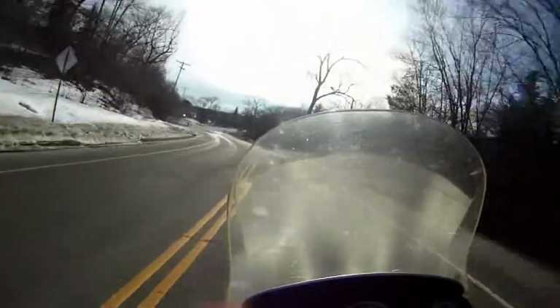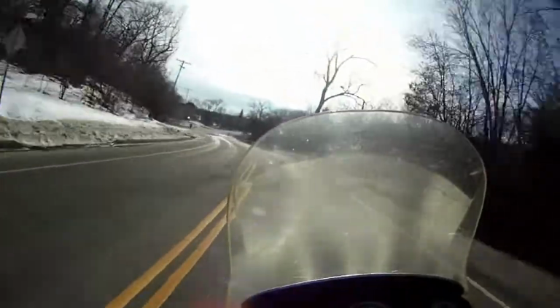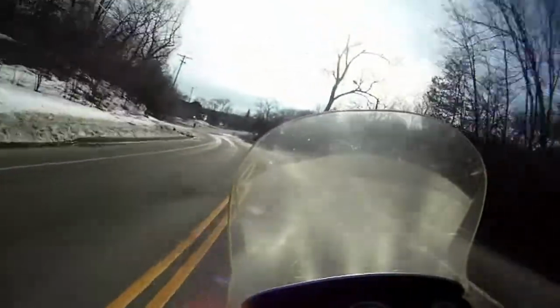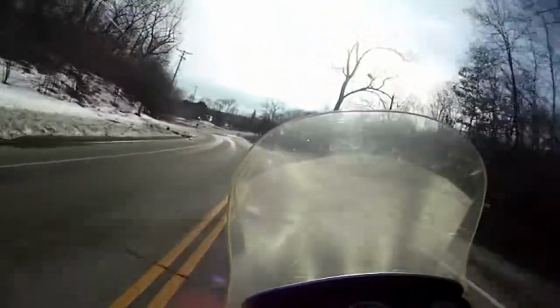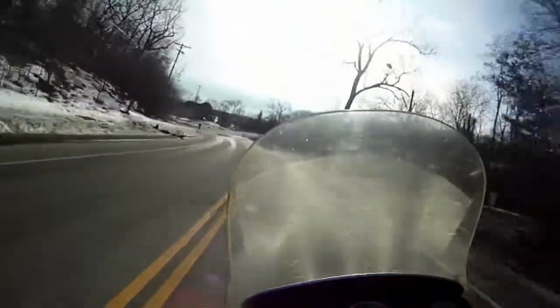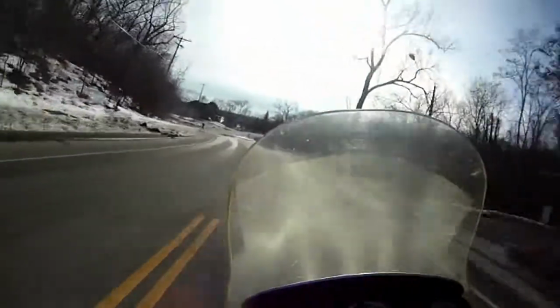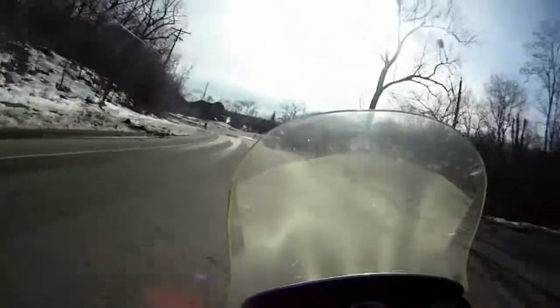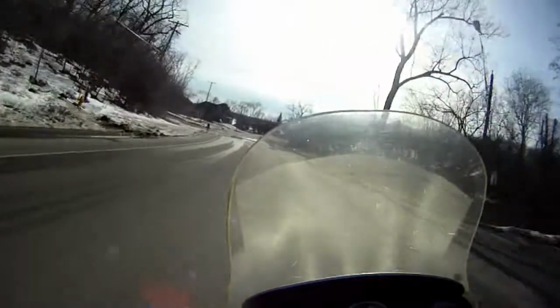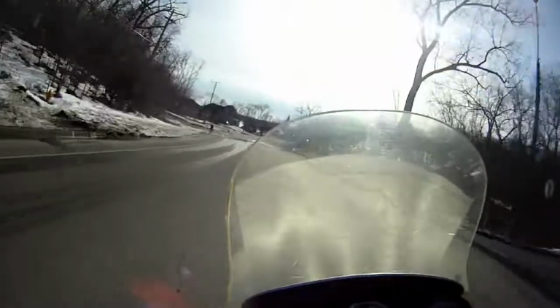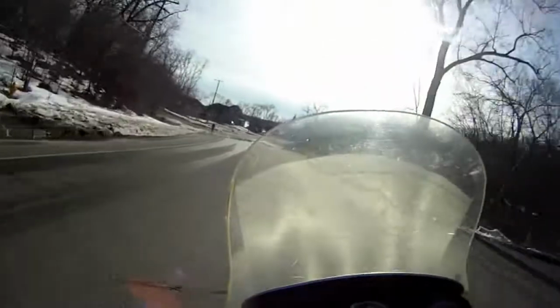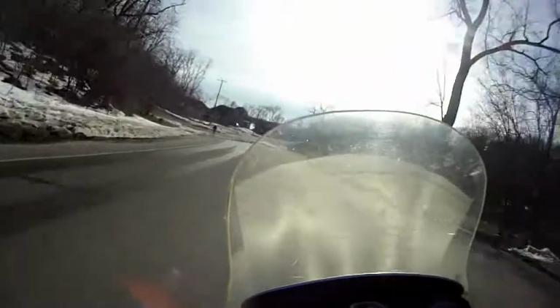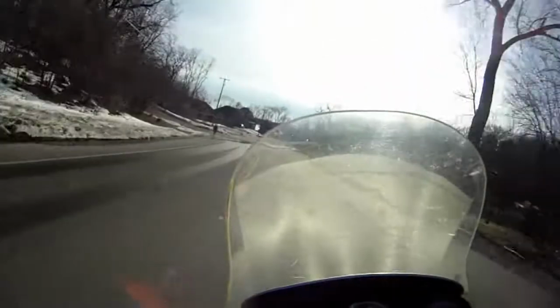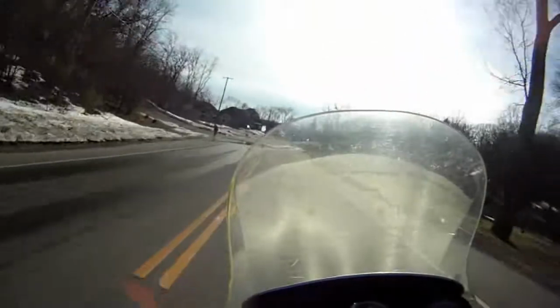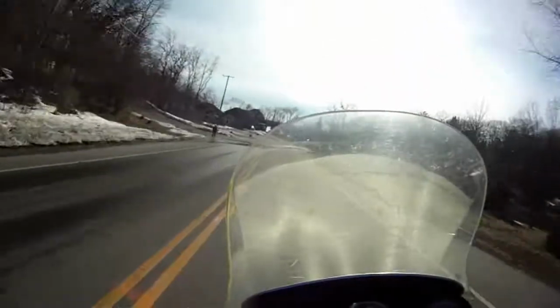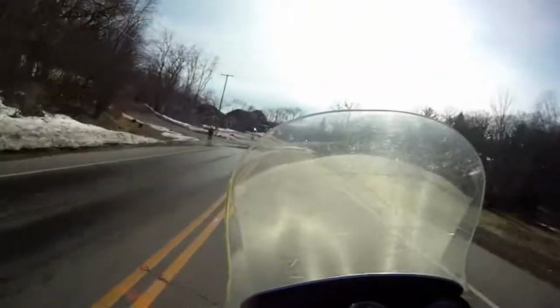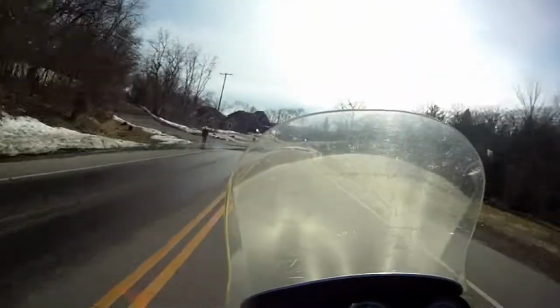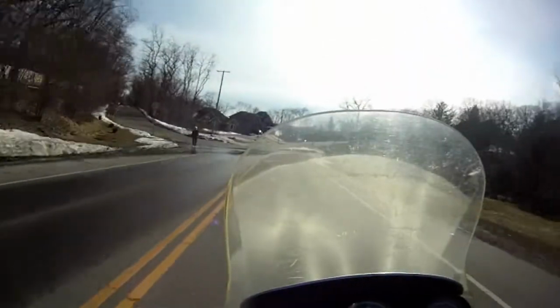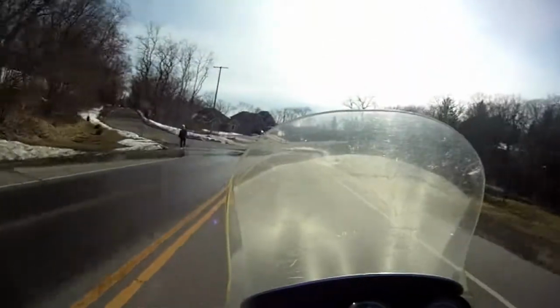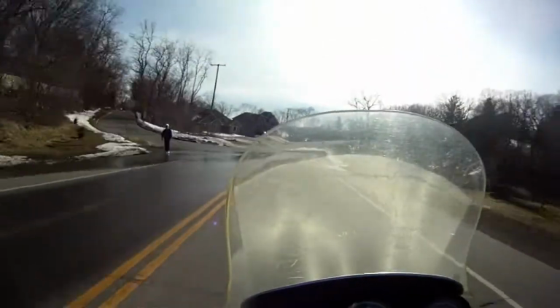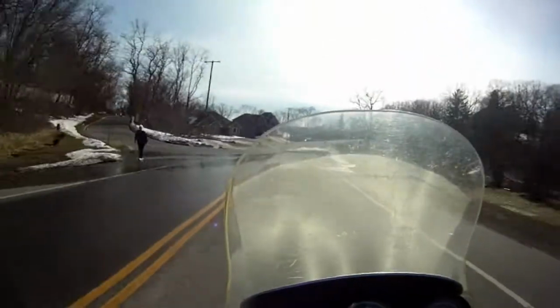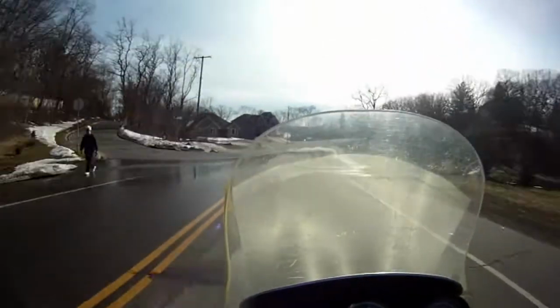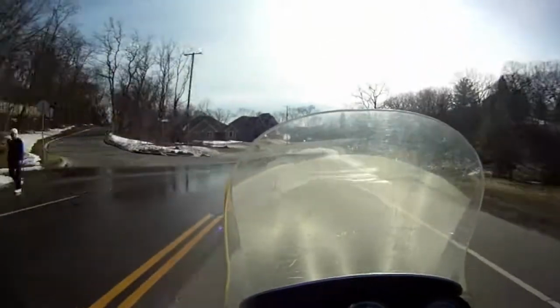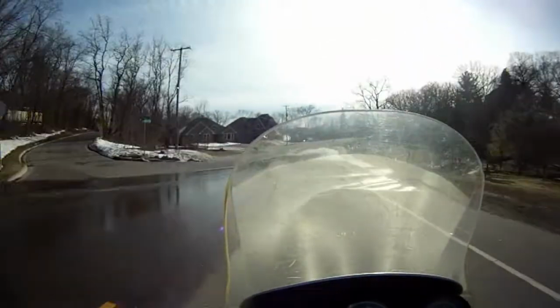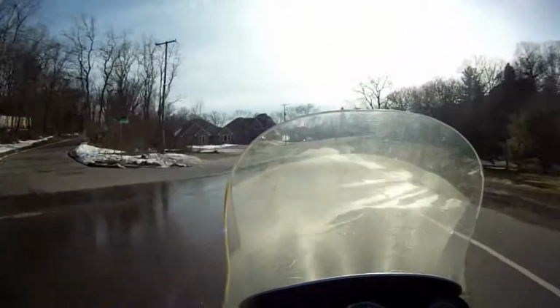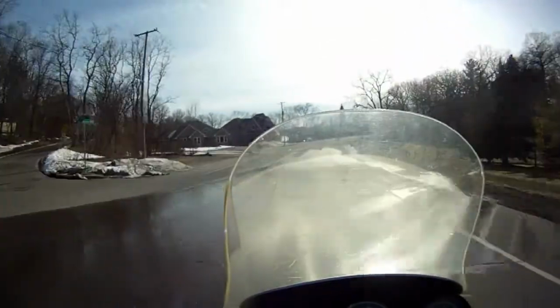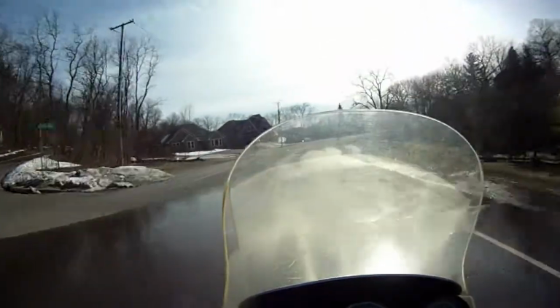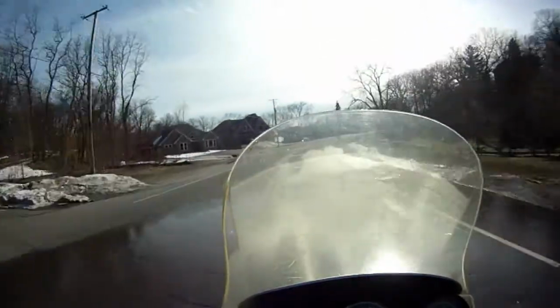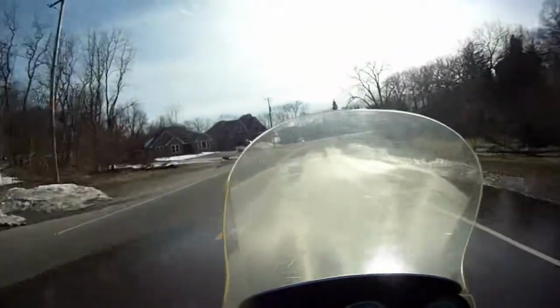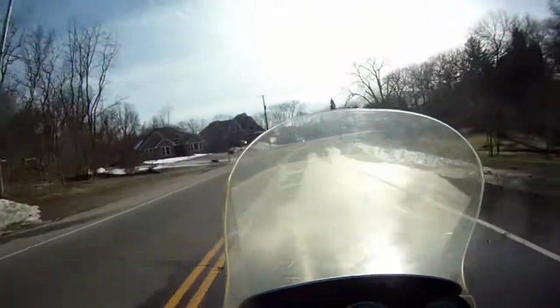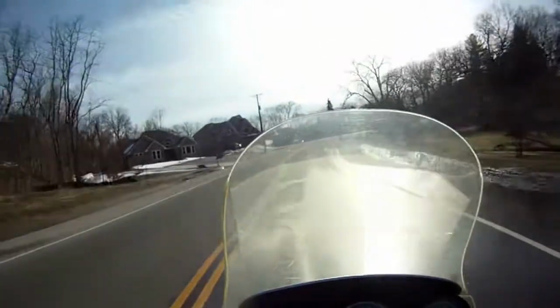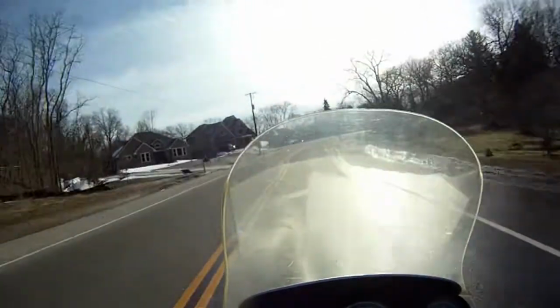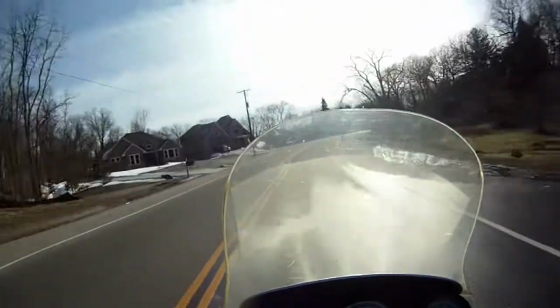I purchased the bike last November, and only had it for a week before it snowed.